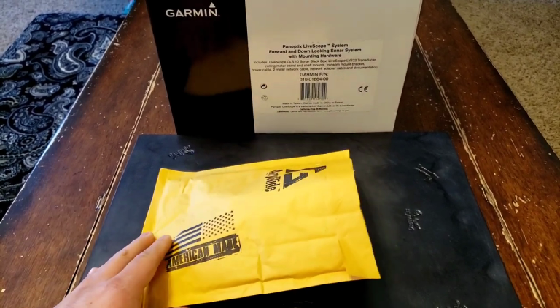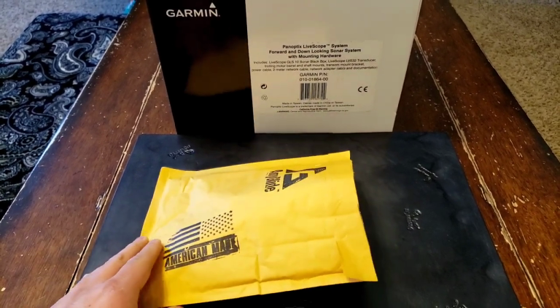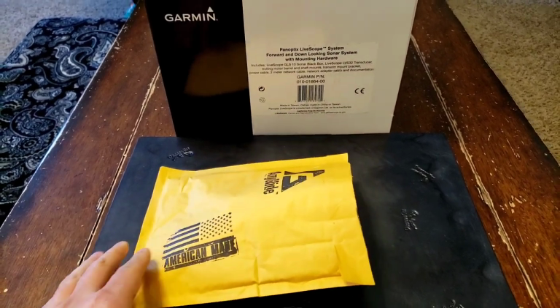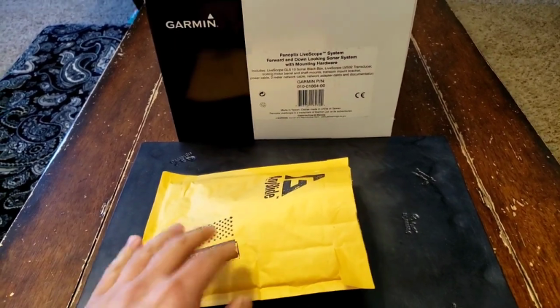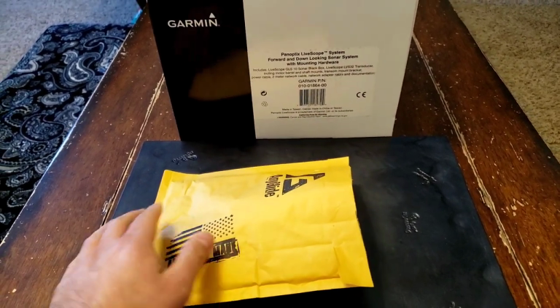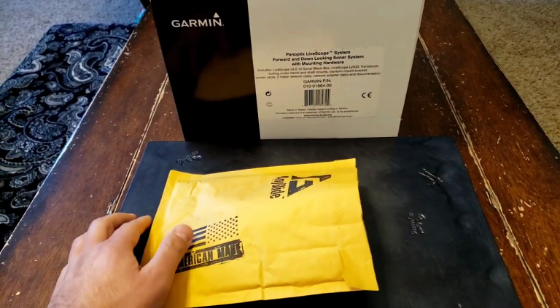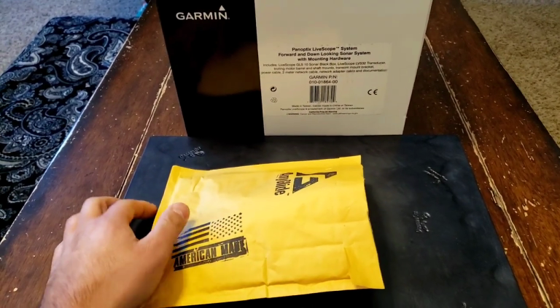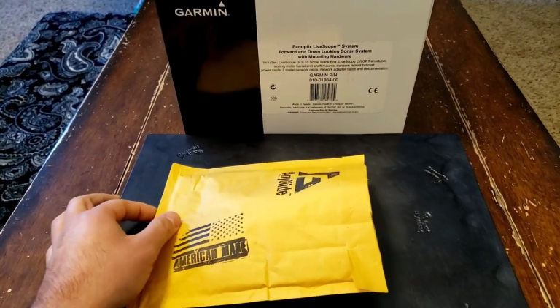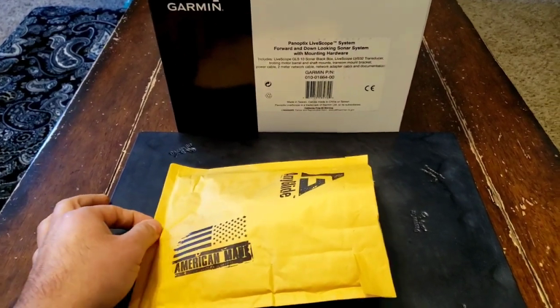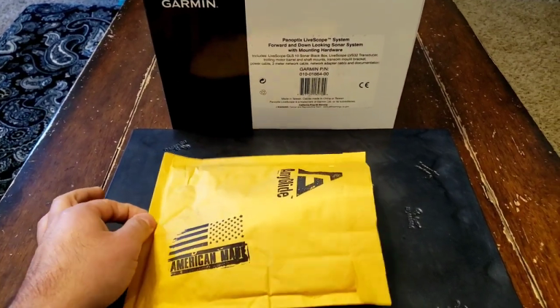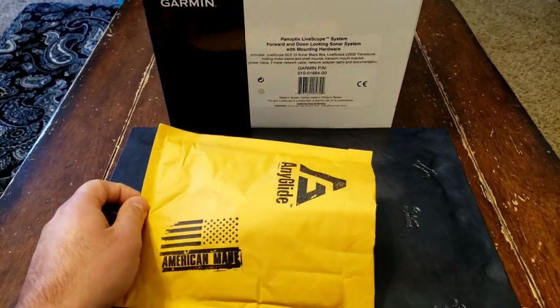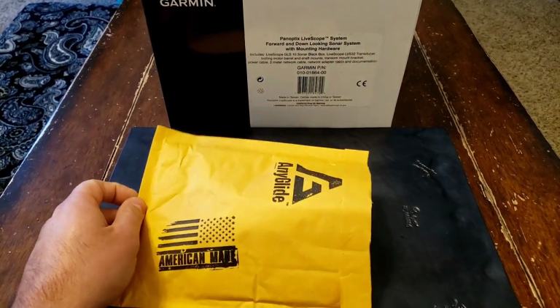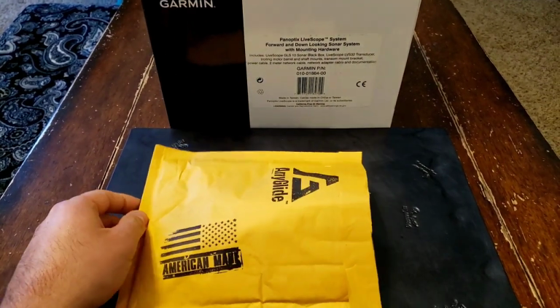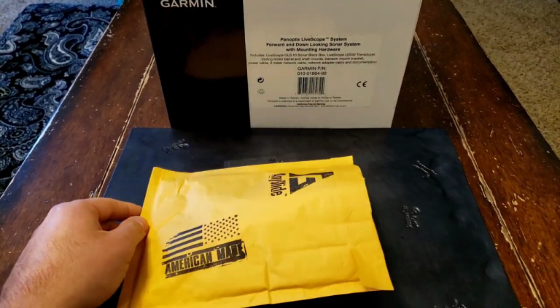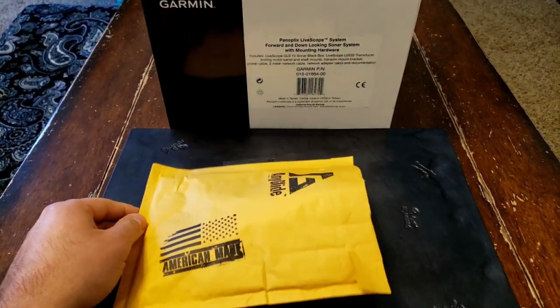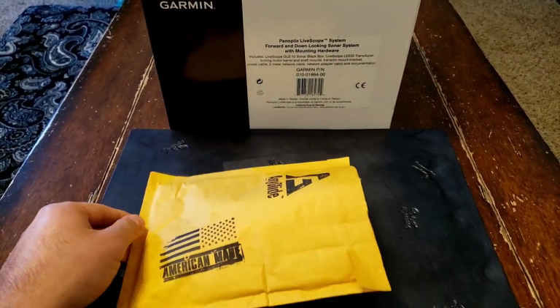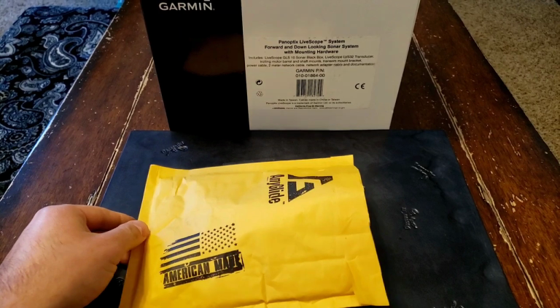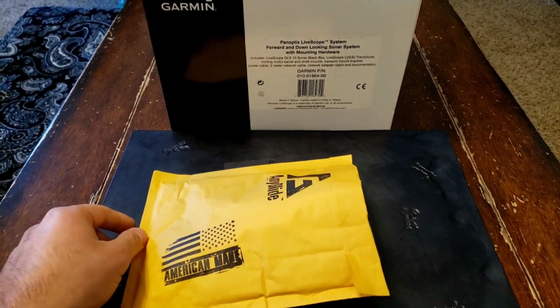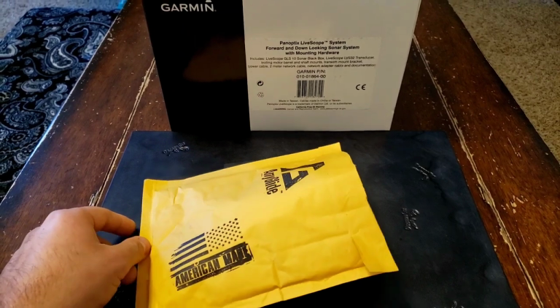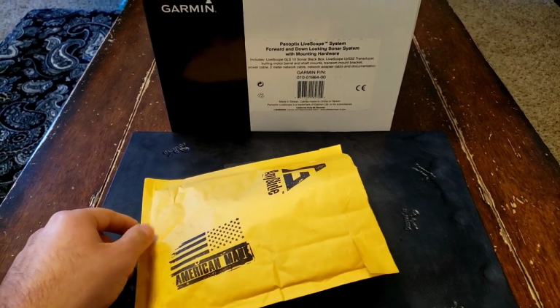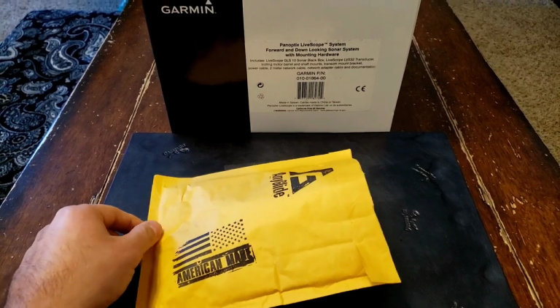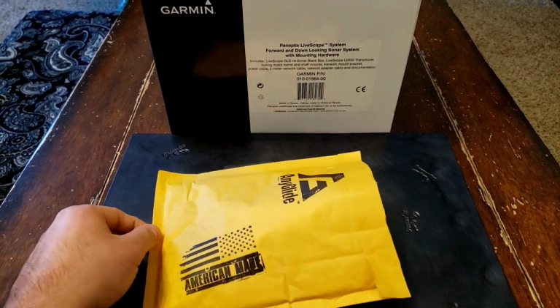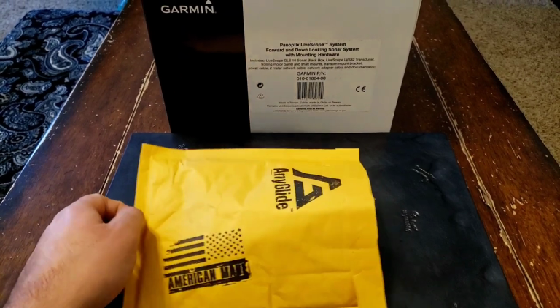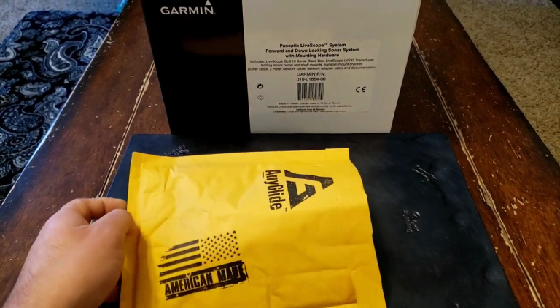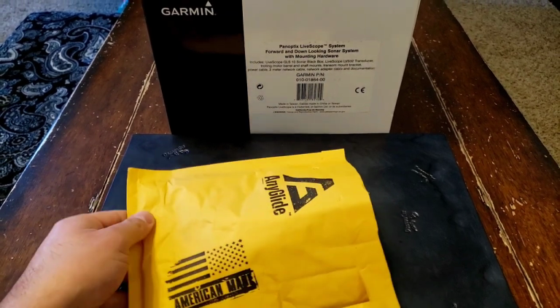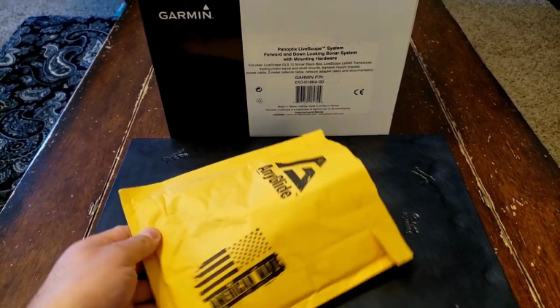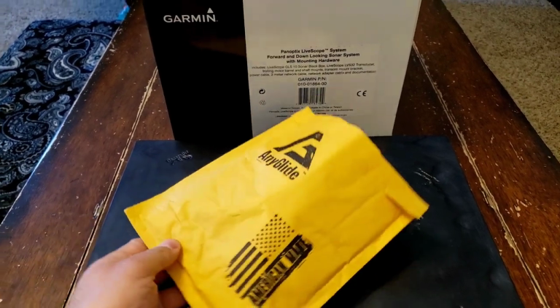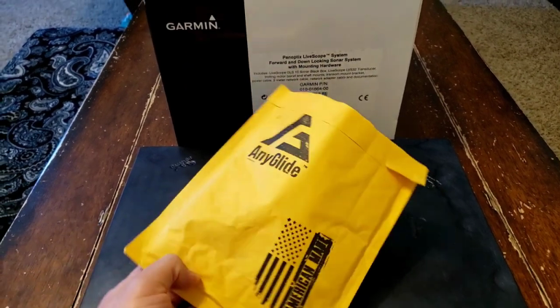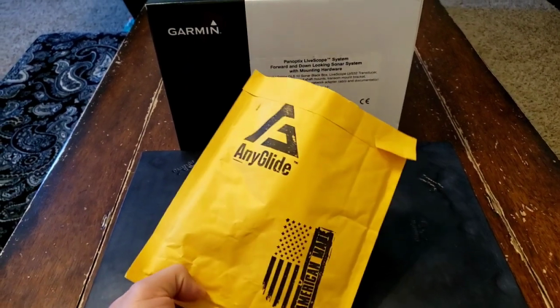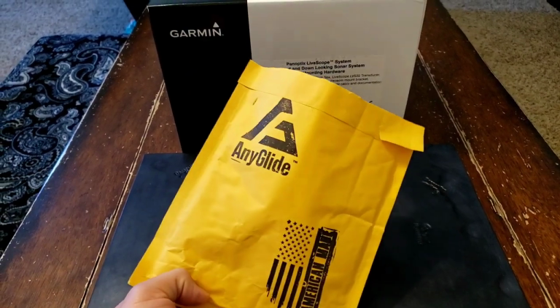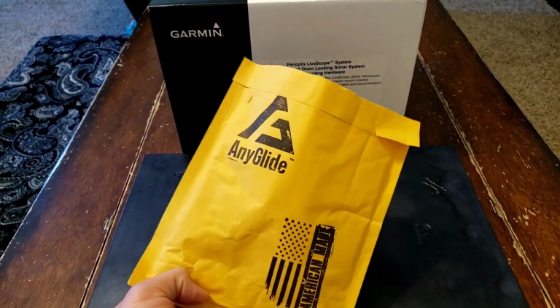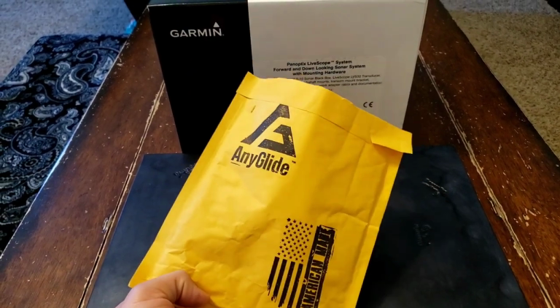Fairly cheap, I would say, for a fully machined, professionally machined product.